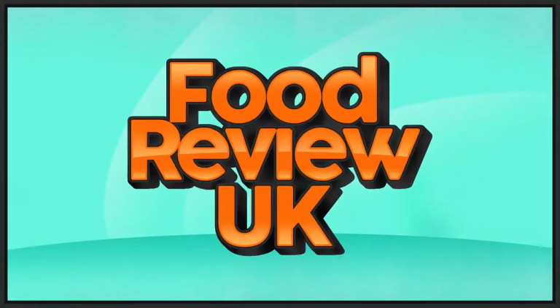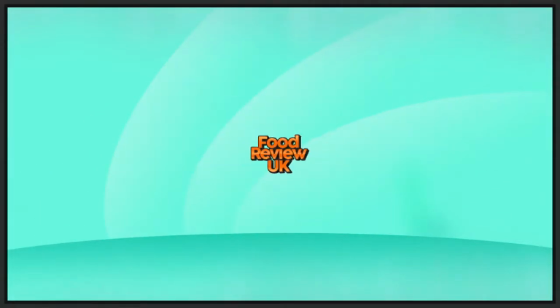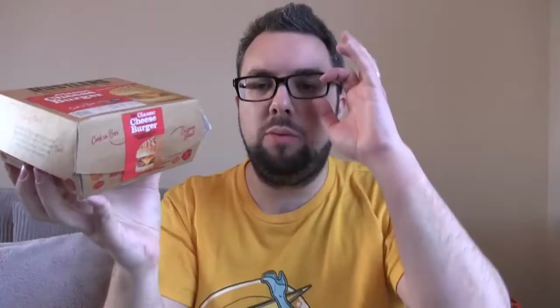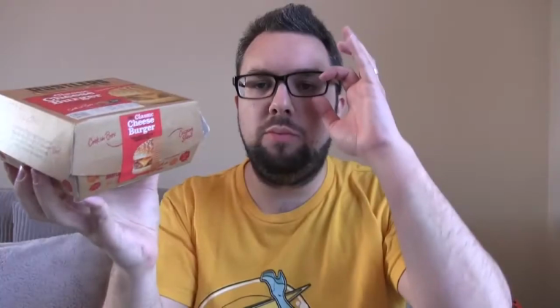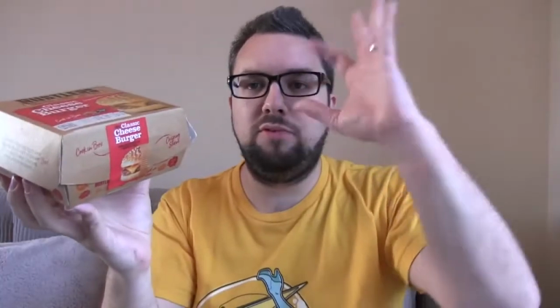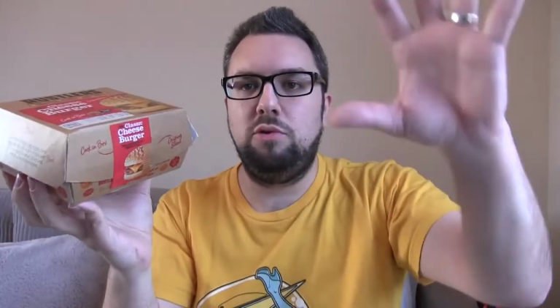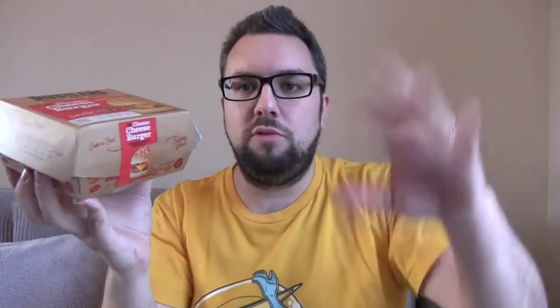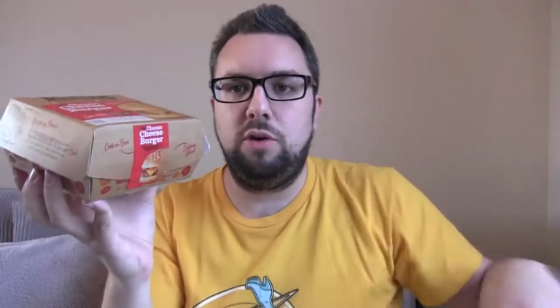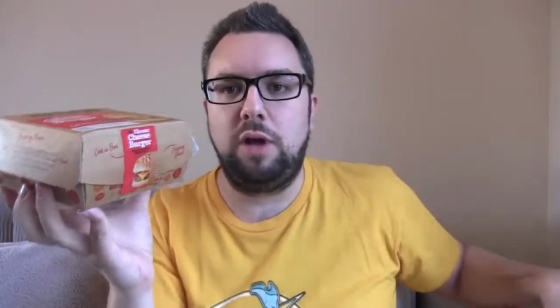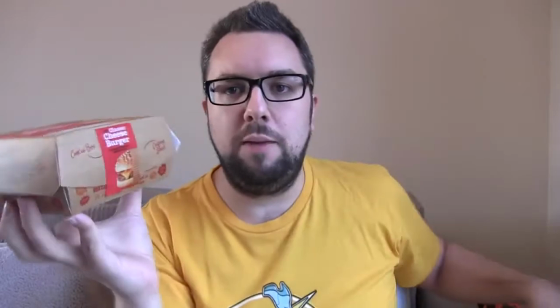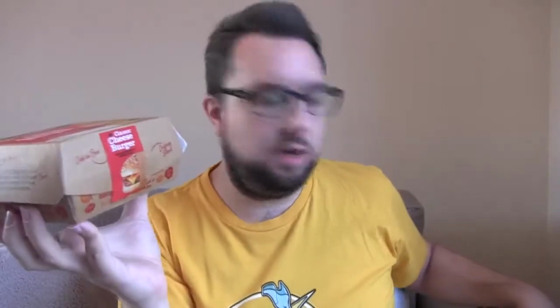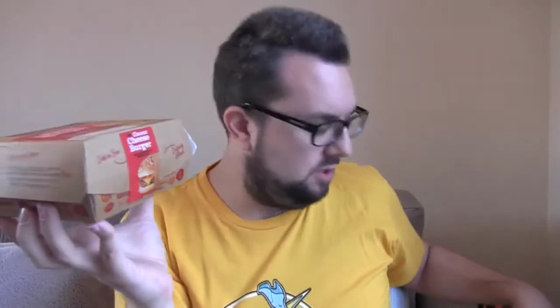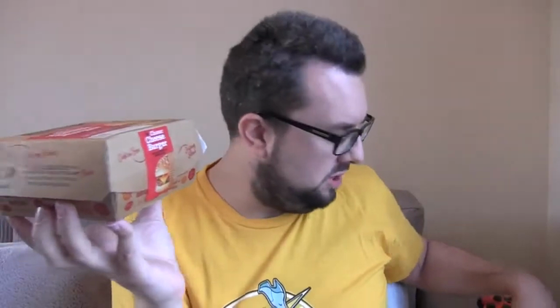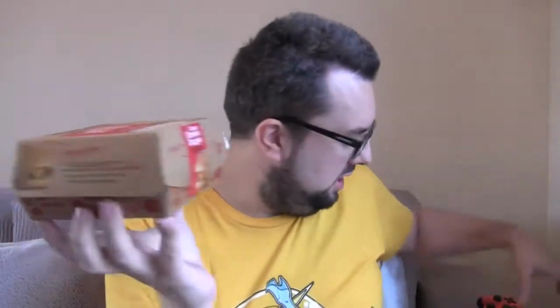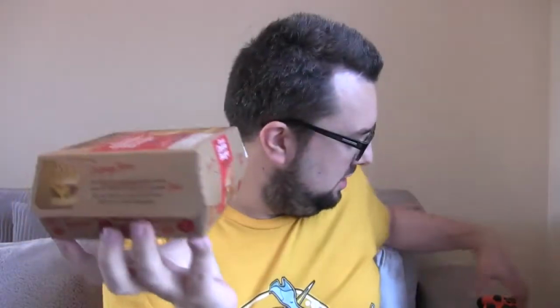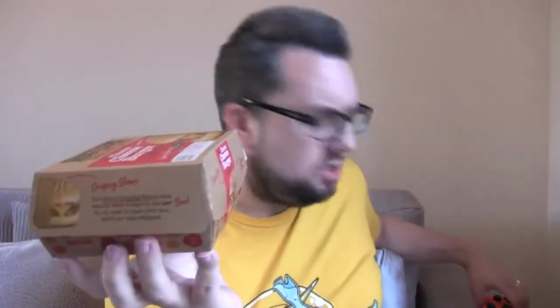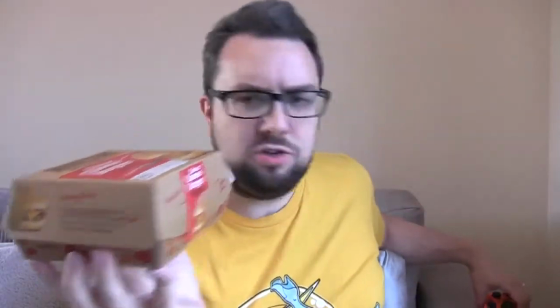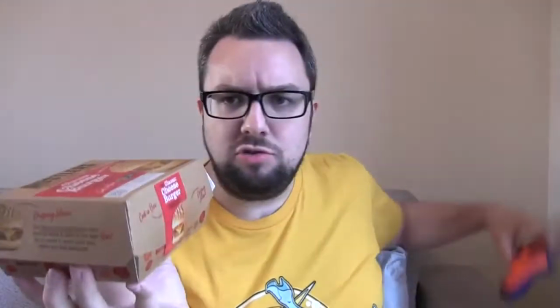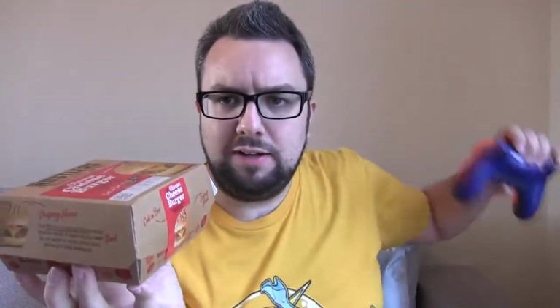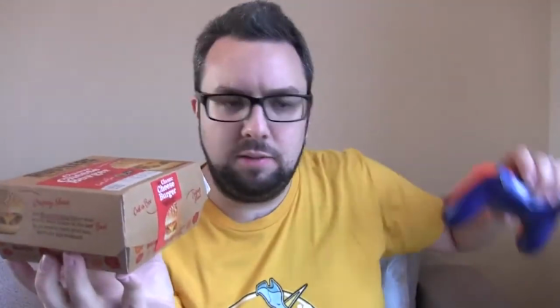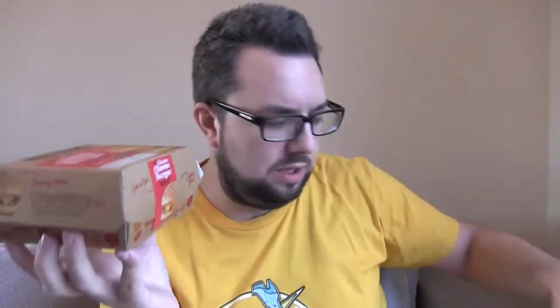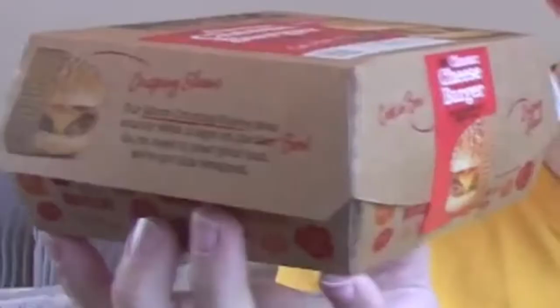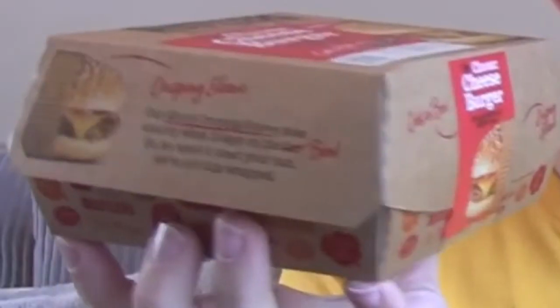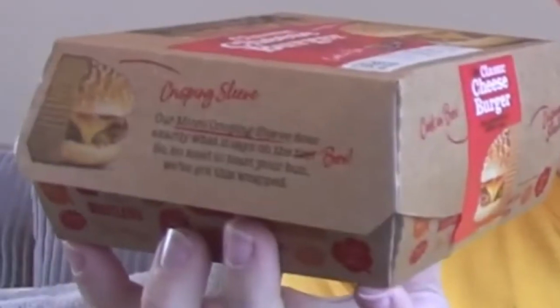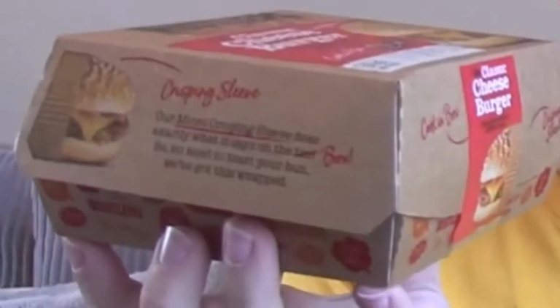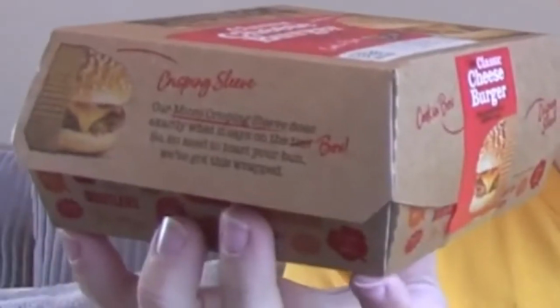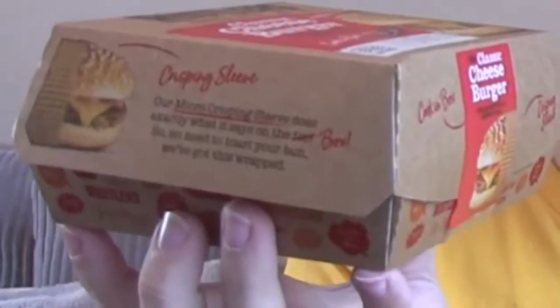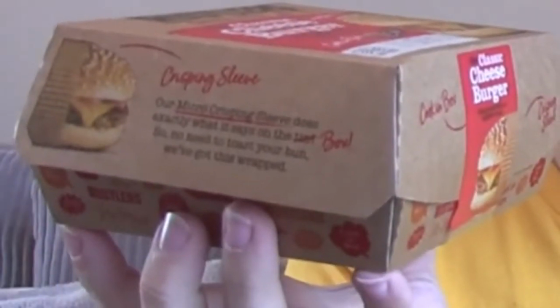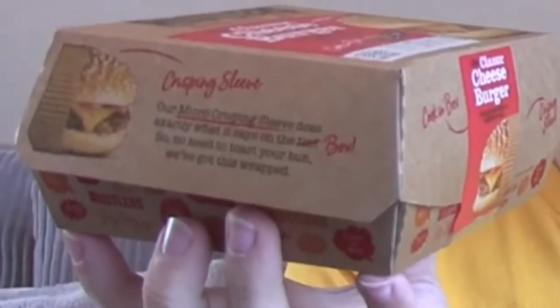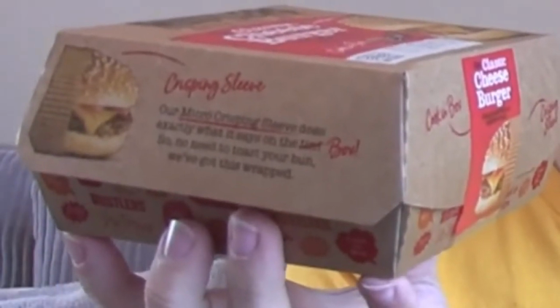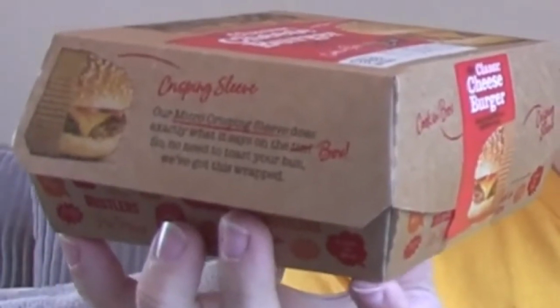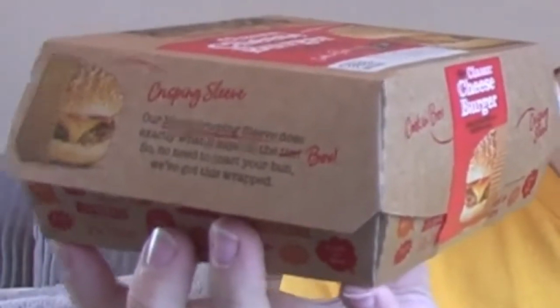Welcome to Food Review UK, my name's MJ. Destructing Rustlers Classic Cheeseburger.